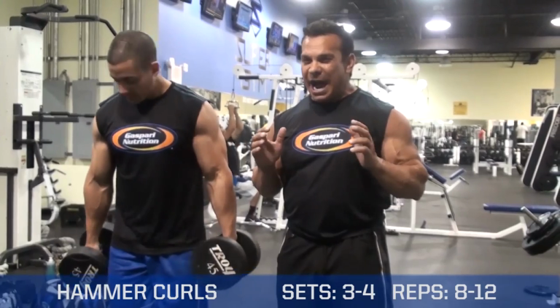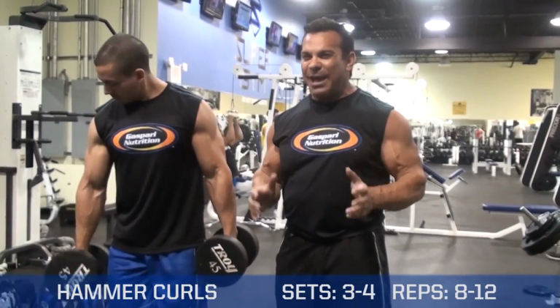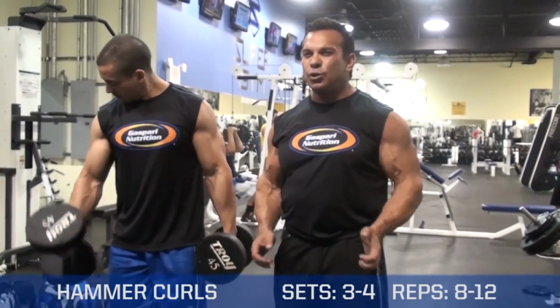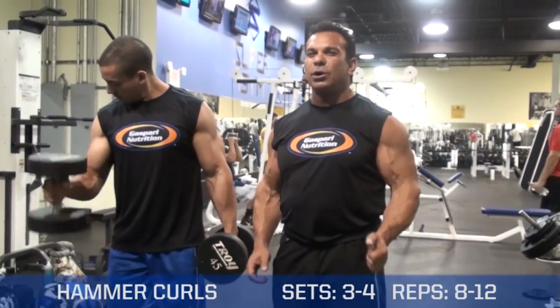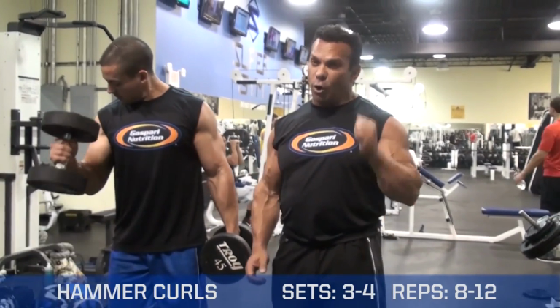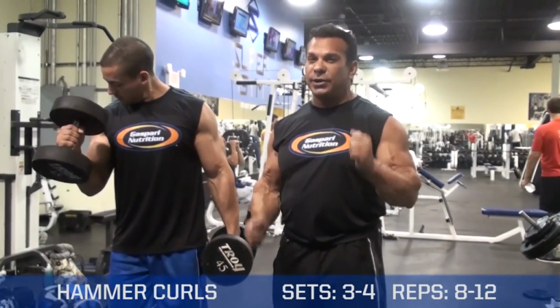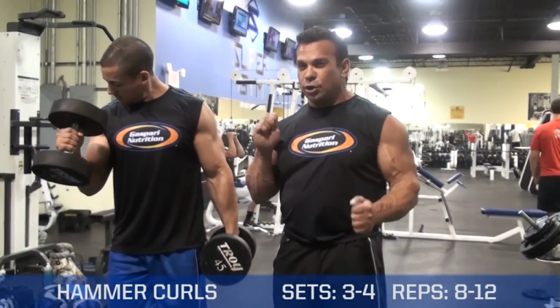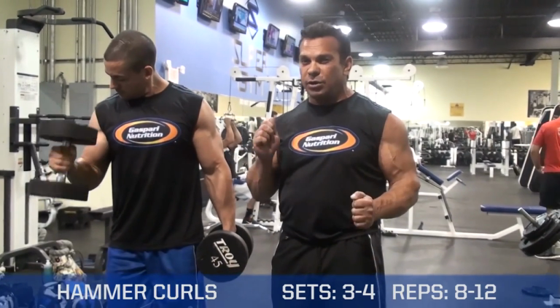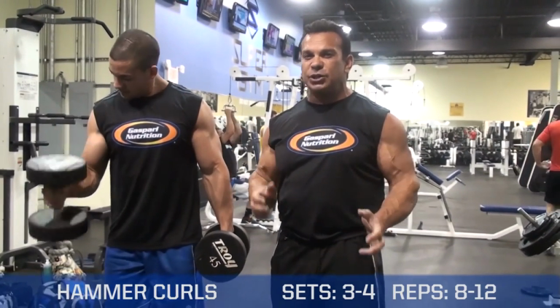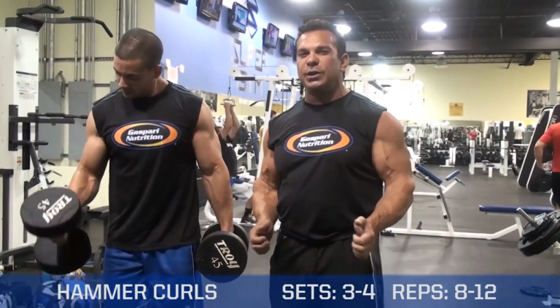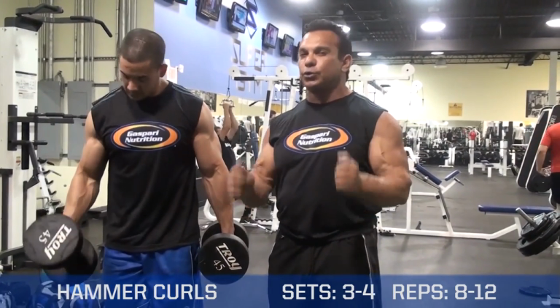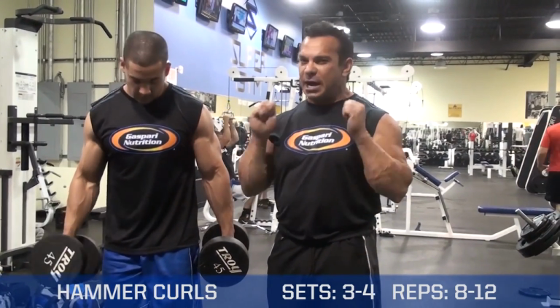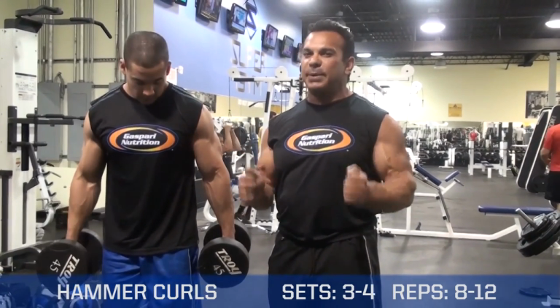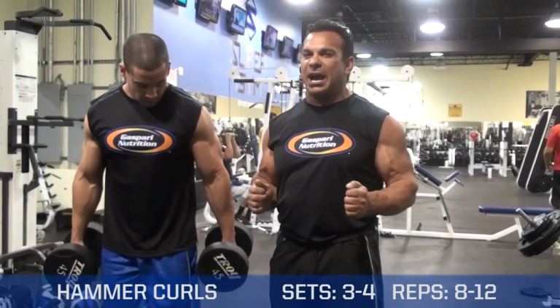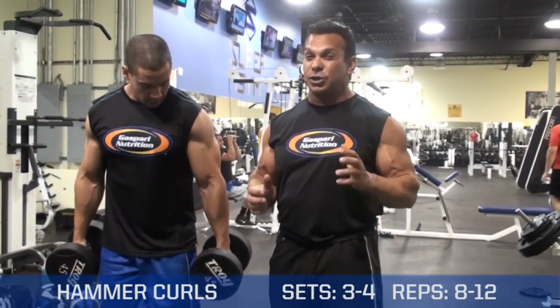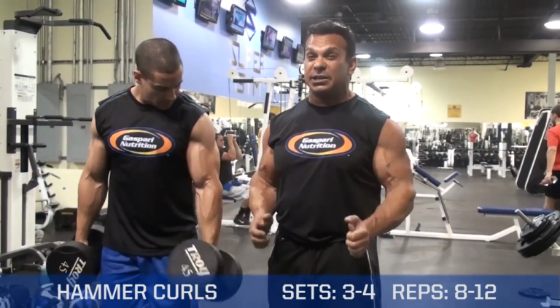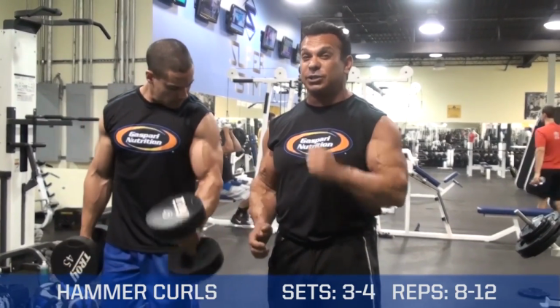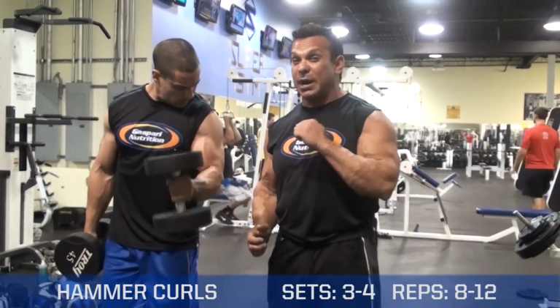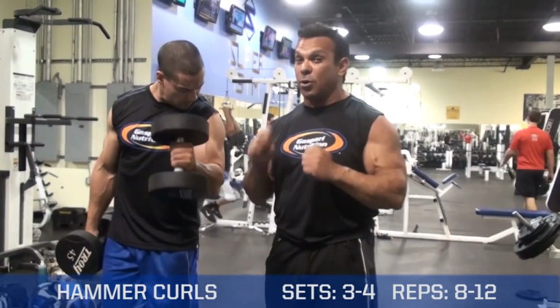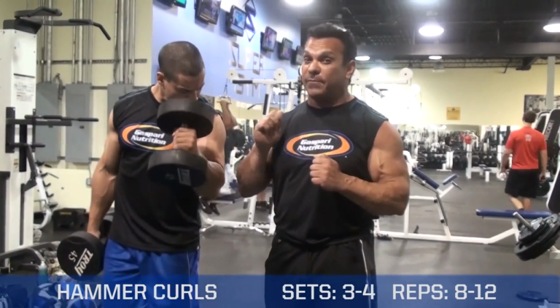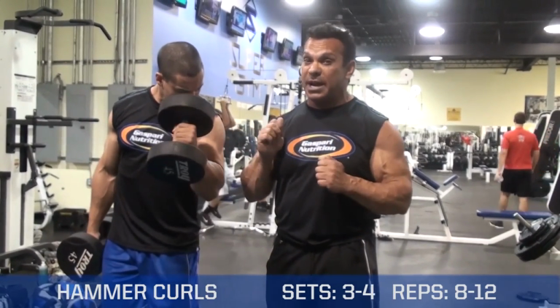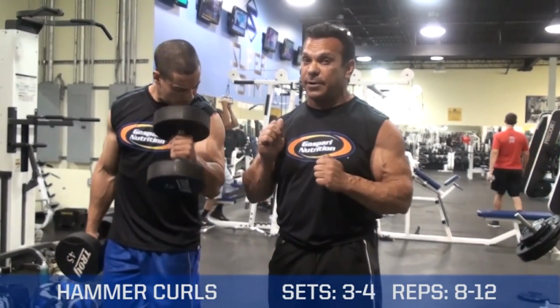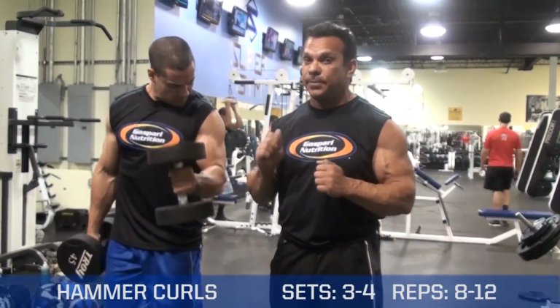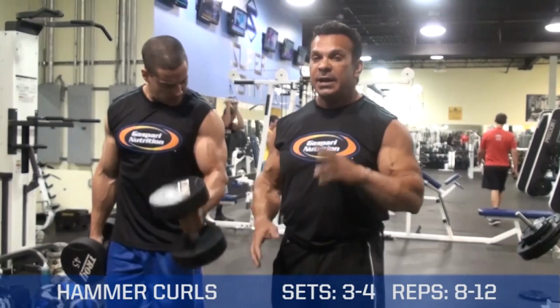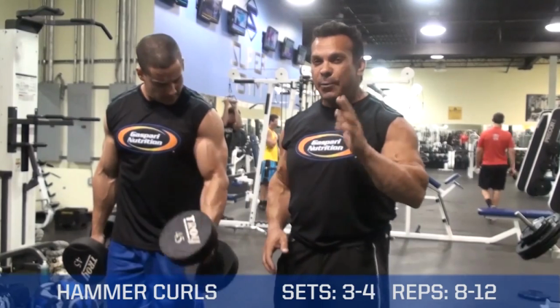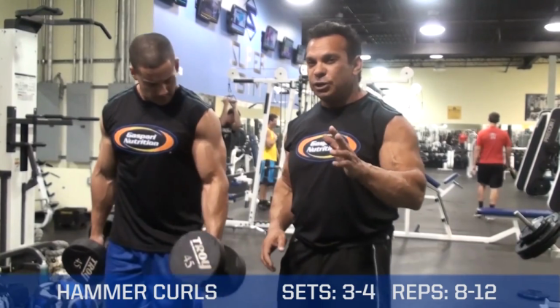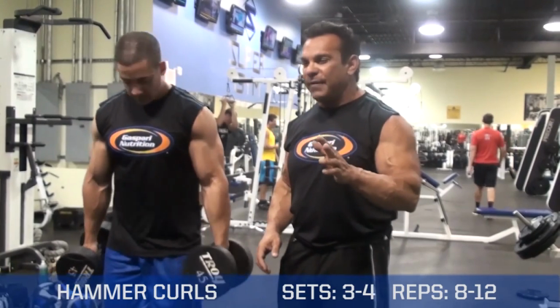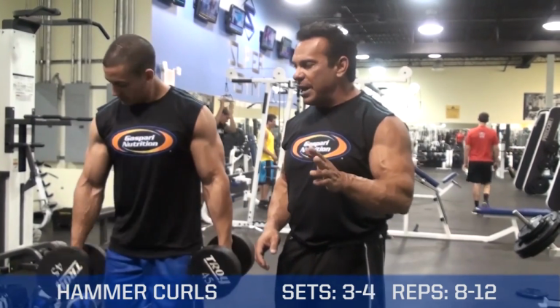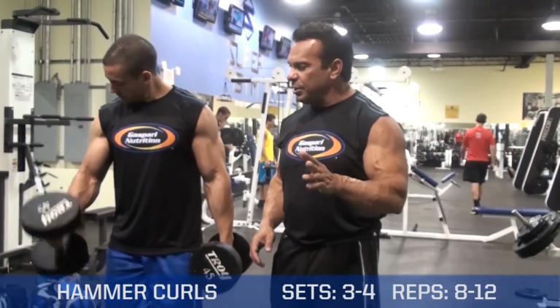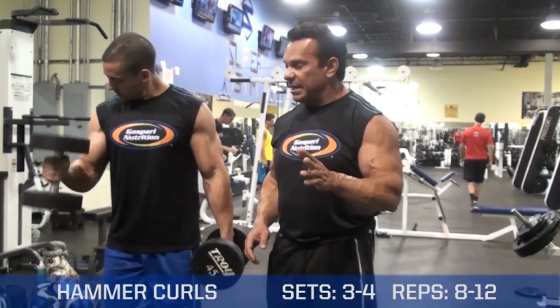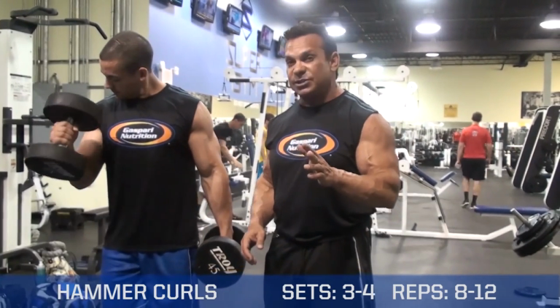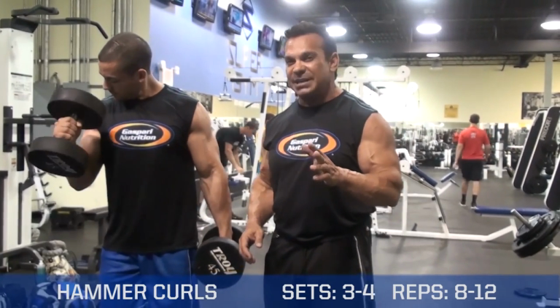I'd rather do alternate curls than doing straight up and down because you can concentrate on one arm and another. Now we can do a variation of this exercise.